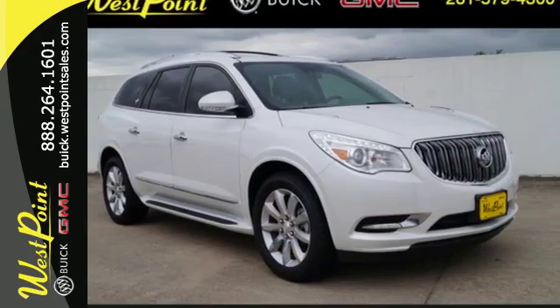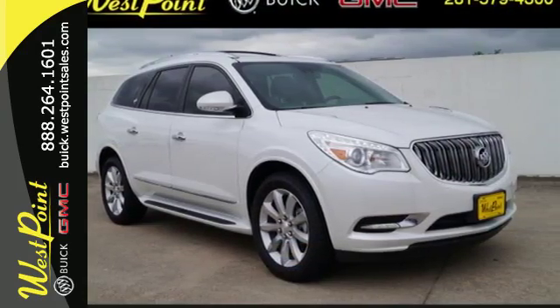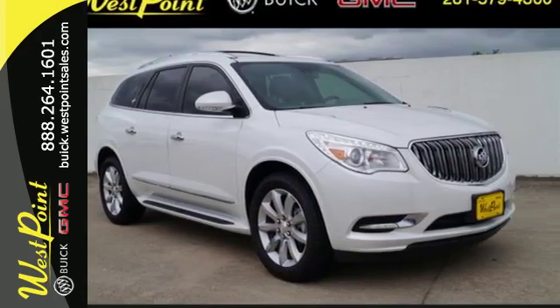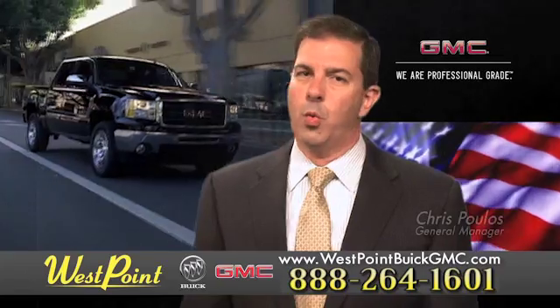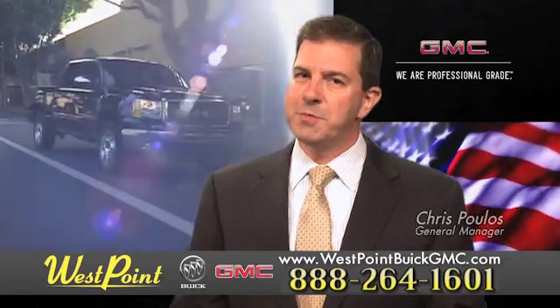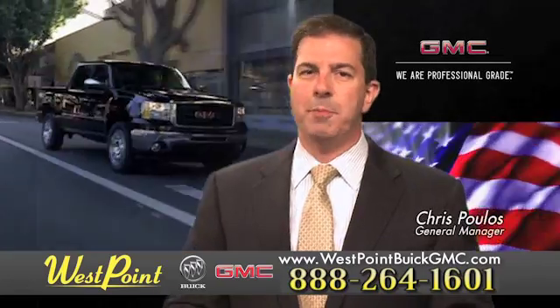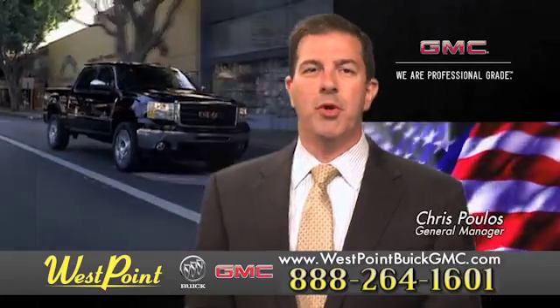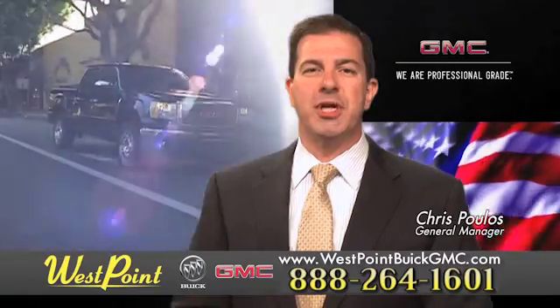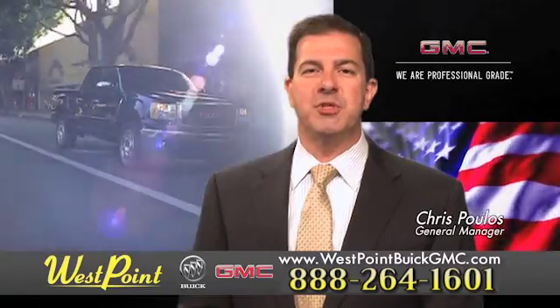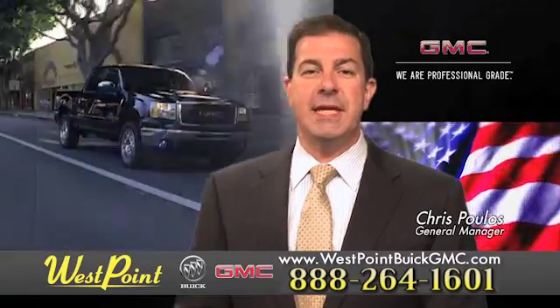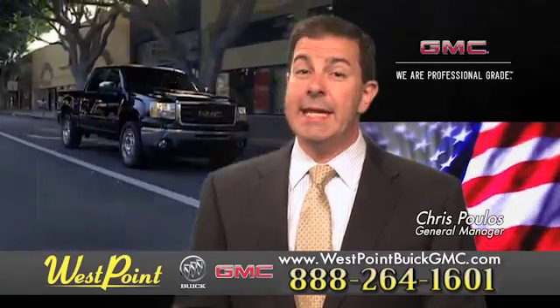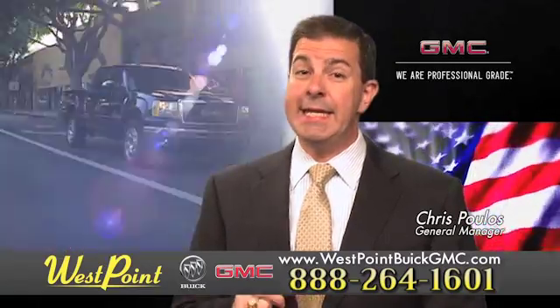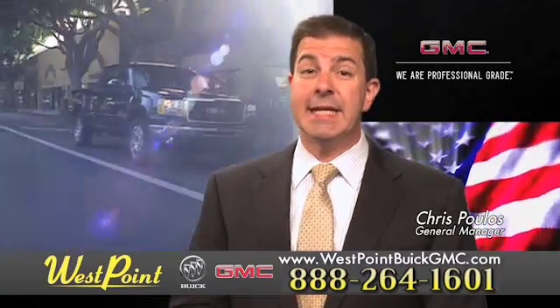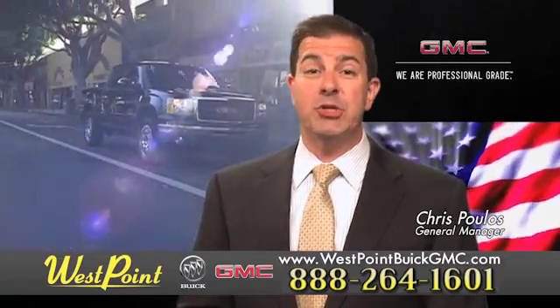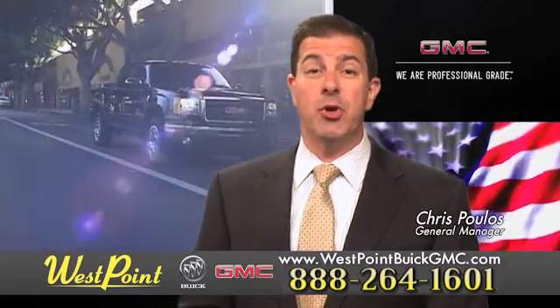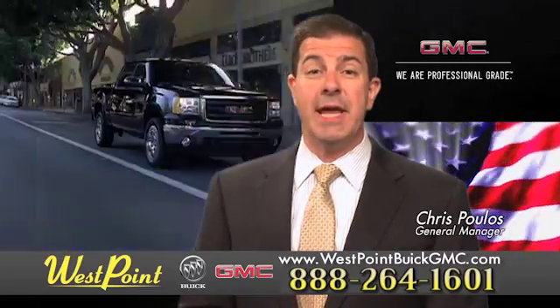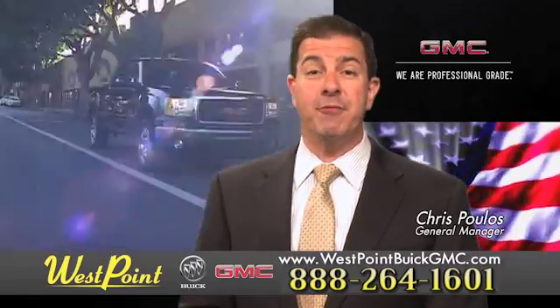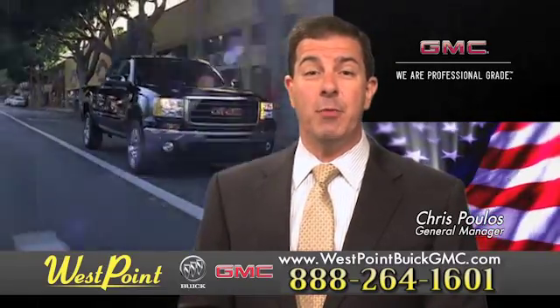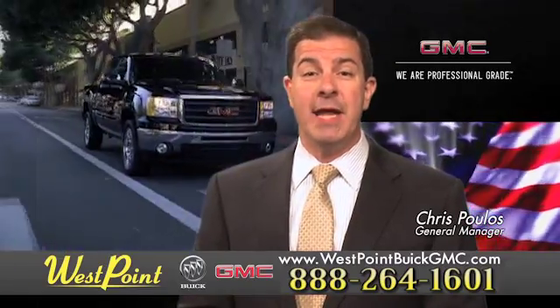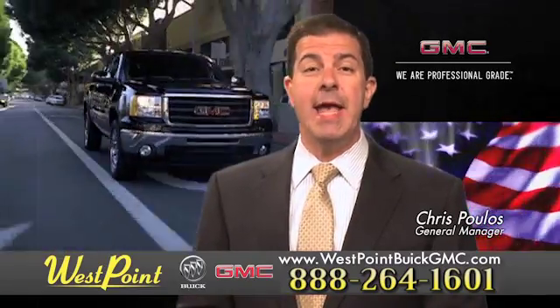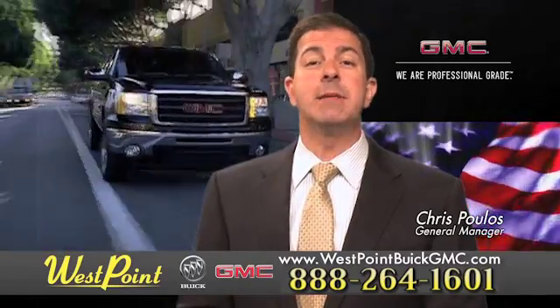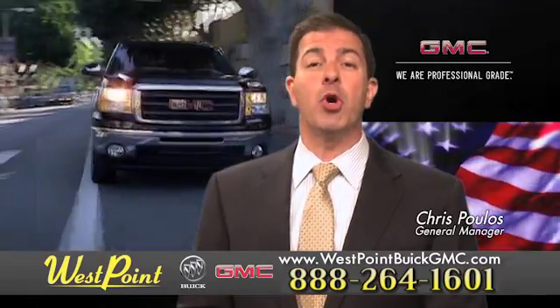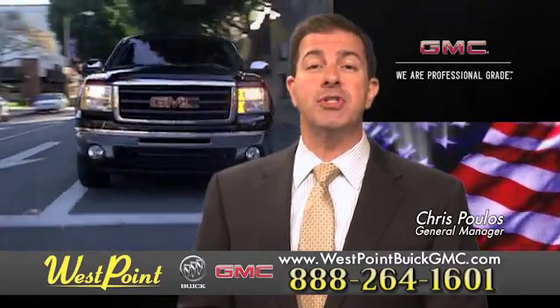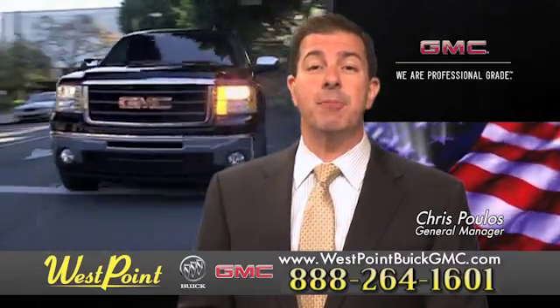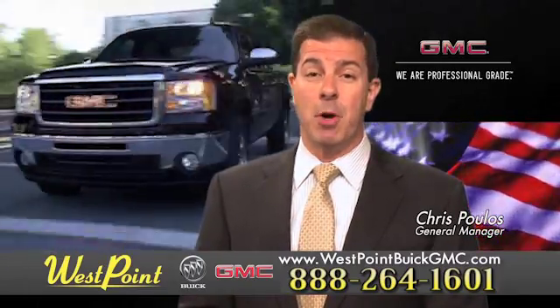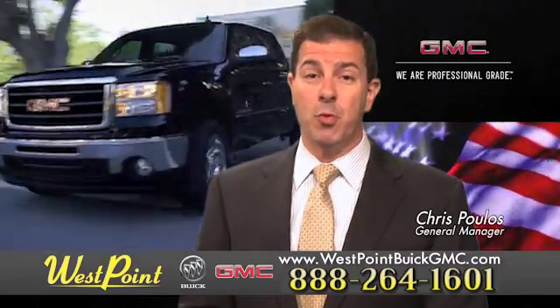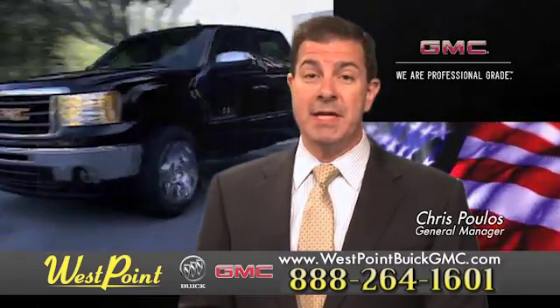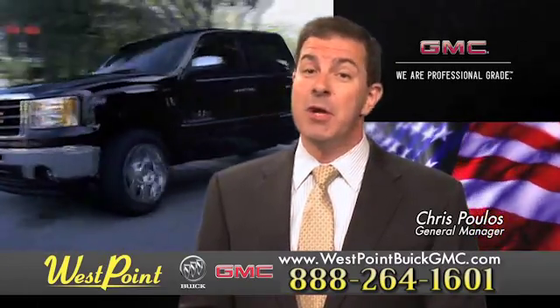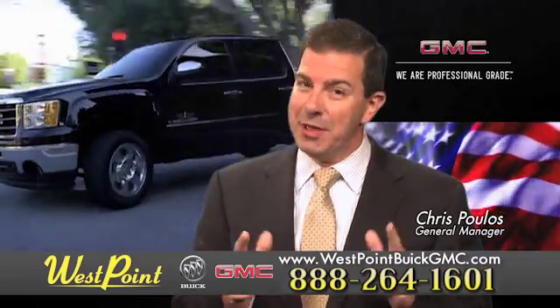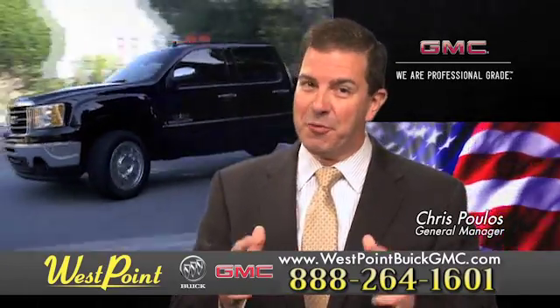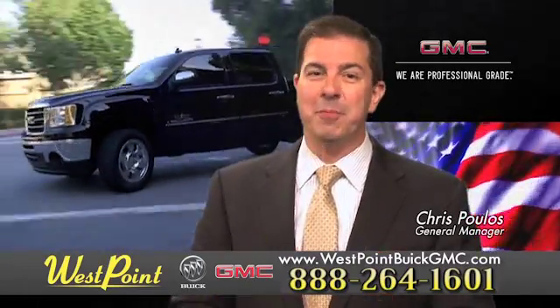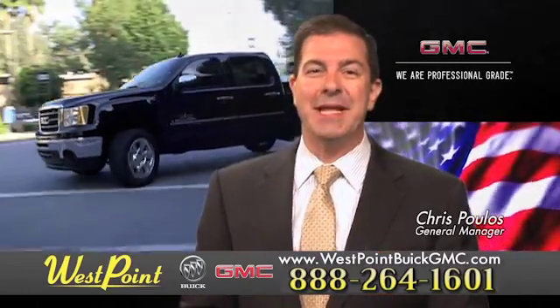West Point Buick GMC — easy to get to on the Katy Freeway, exit Barker Cypress both ways. We look forward to meeting you soon.